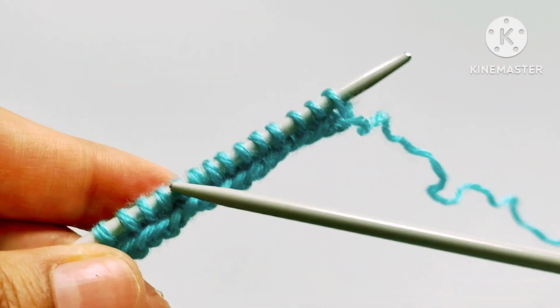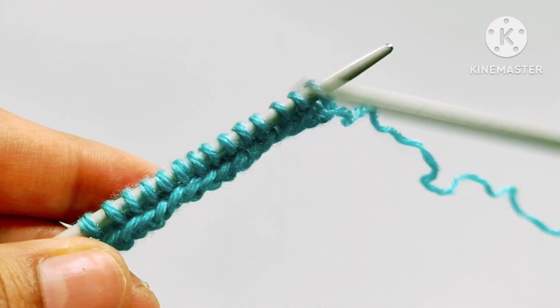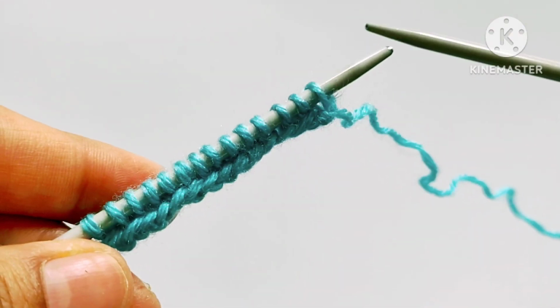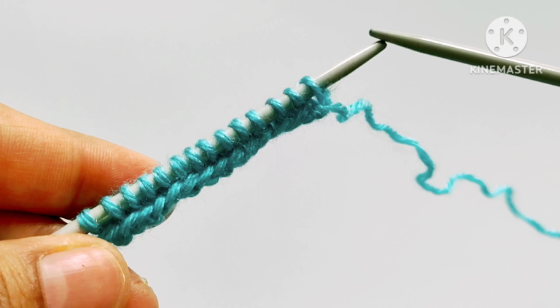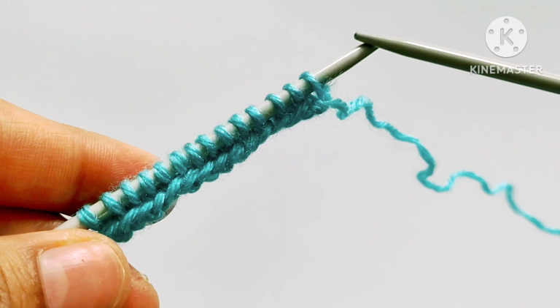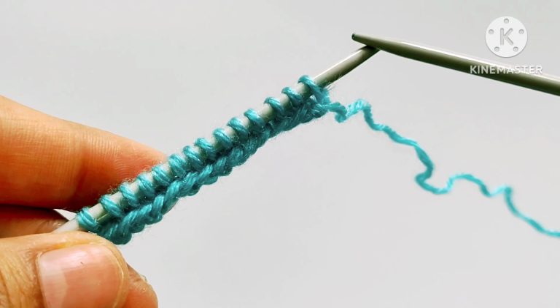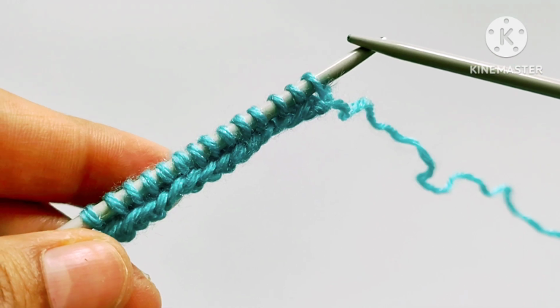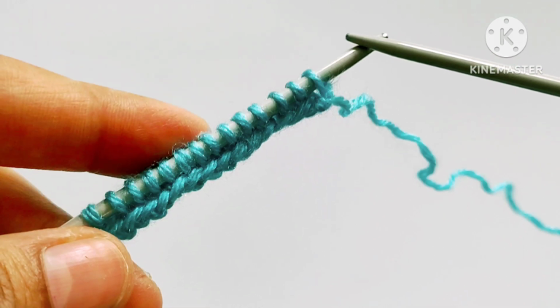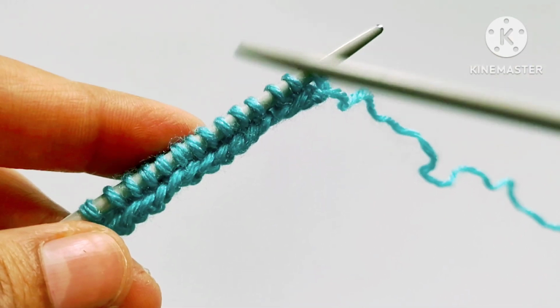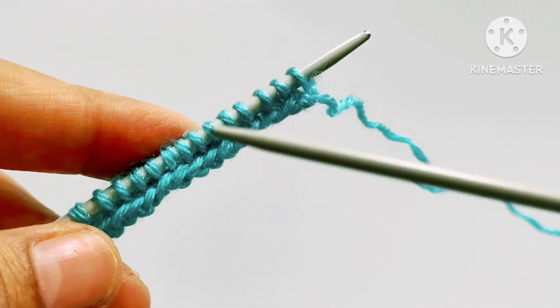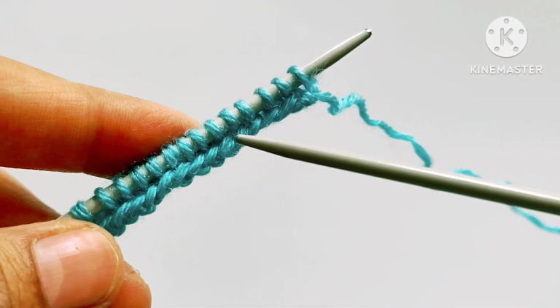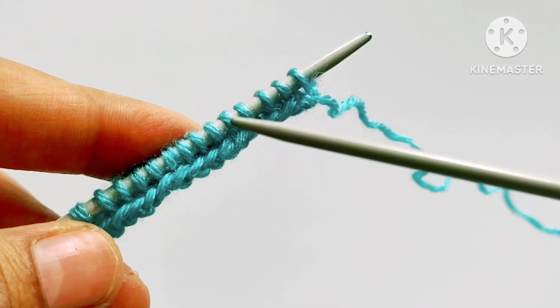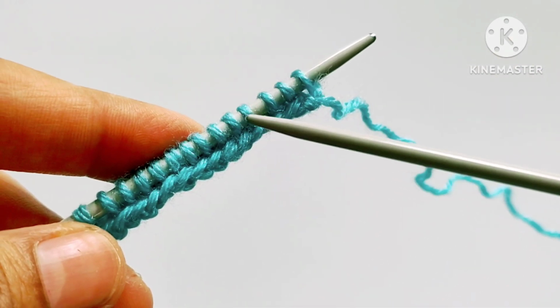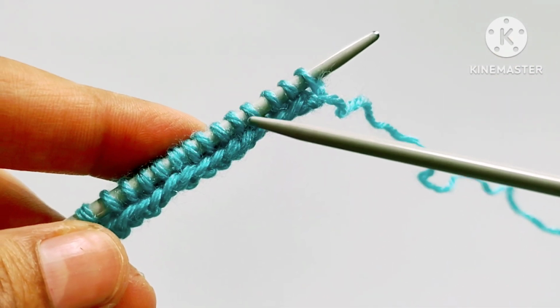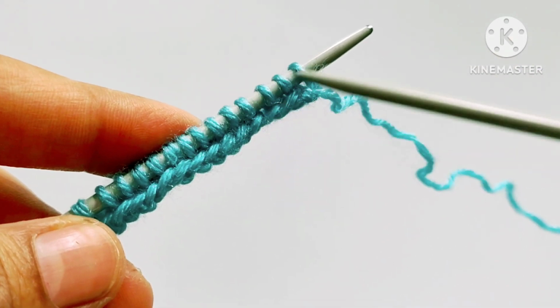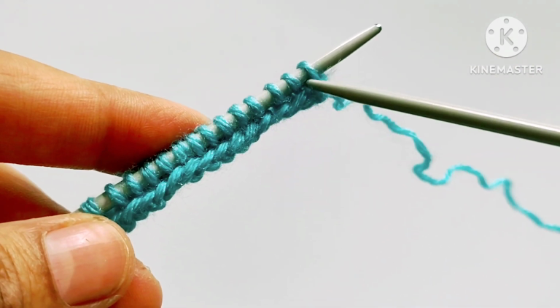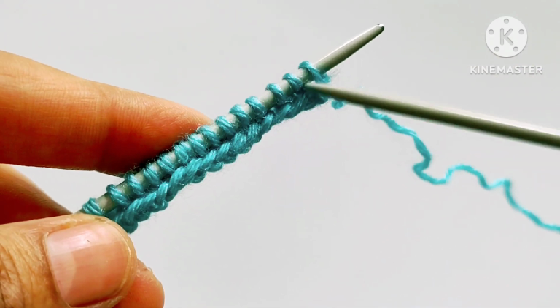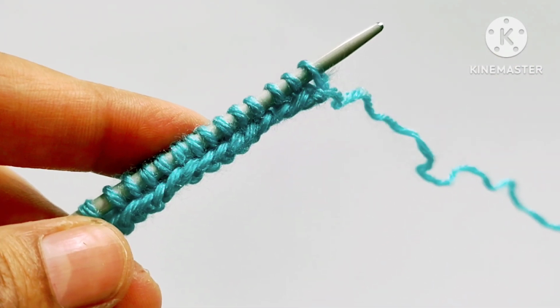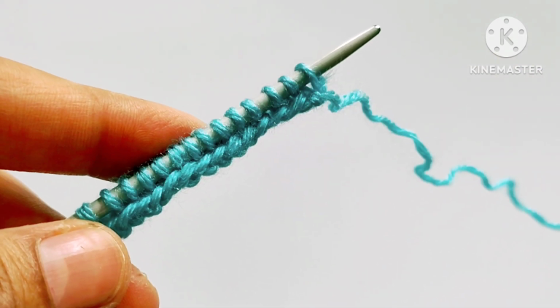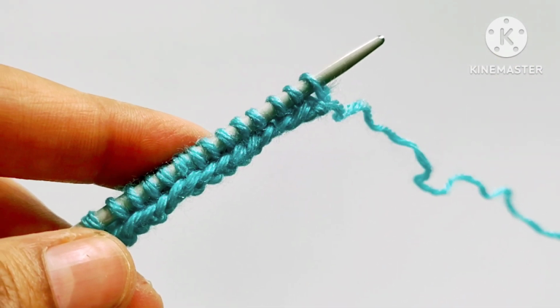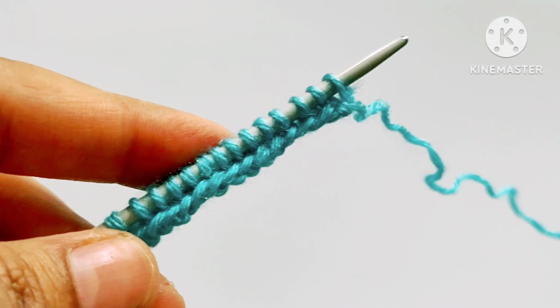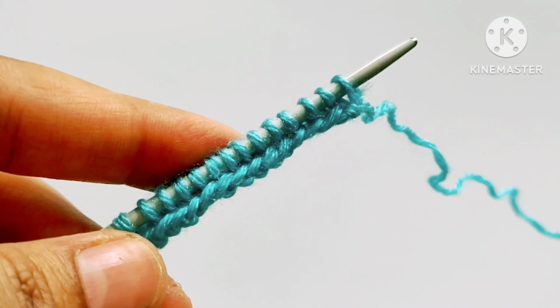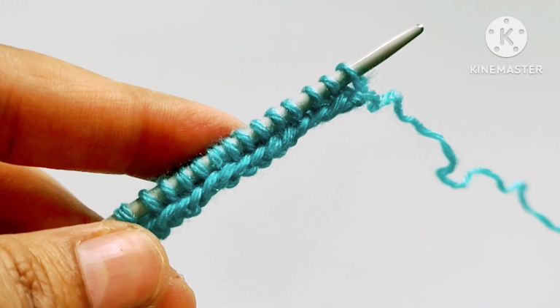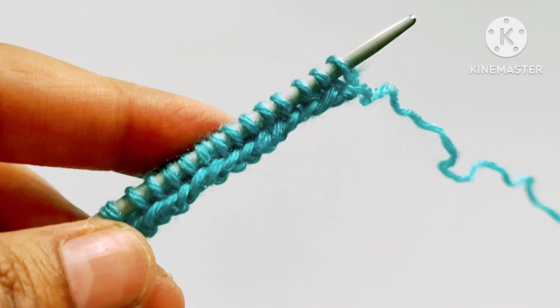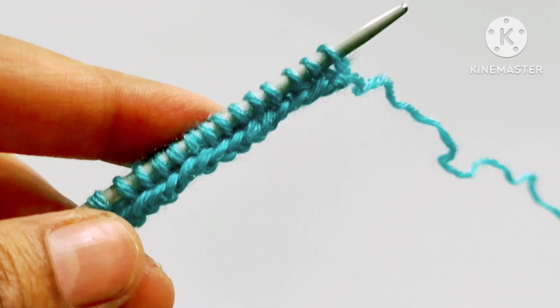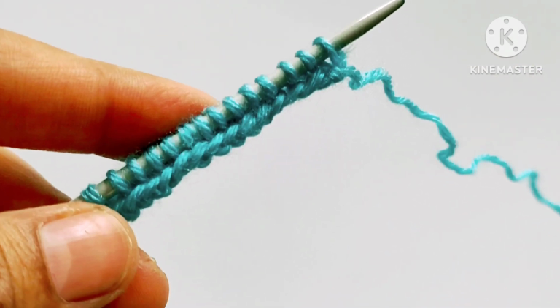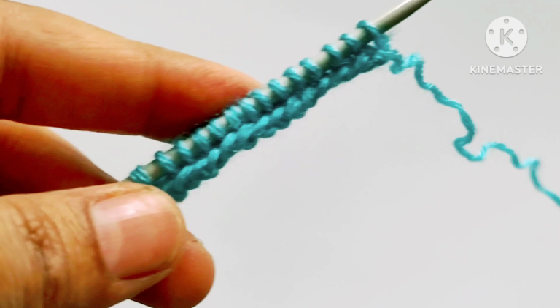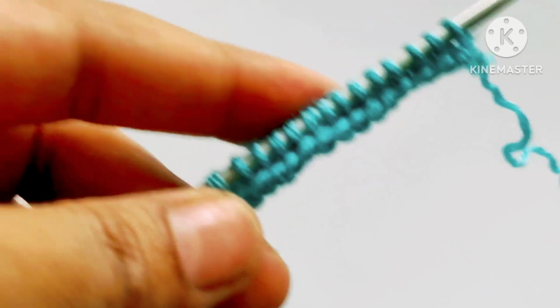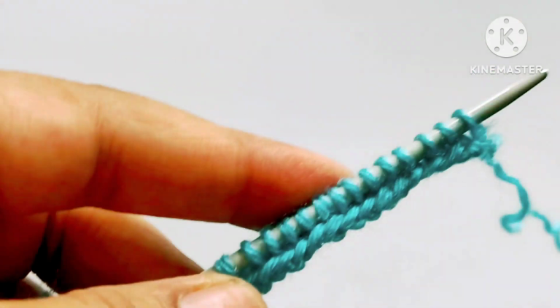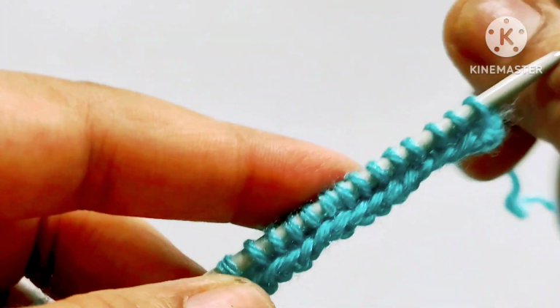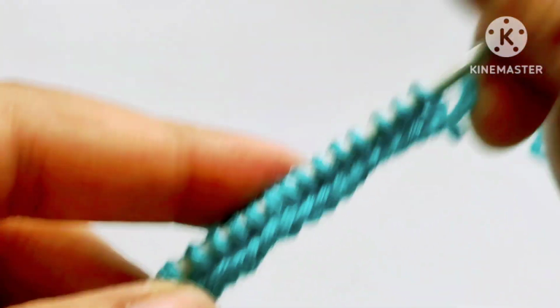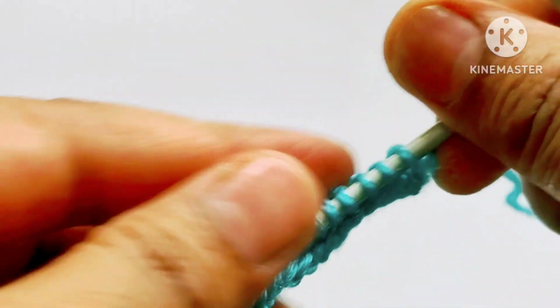For the demonstration I have cast on 14 stitches on my needle — 10 plus 4 extra stitches. So let's start the first row of the pattern.